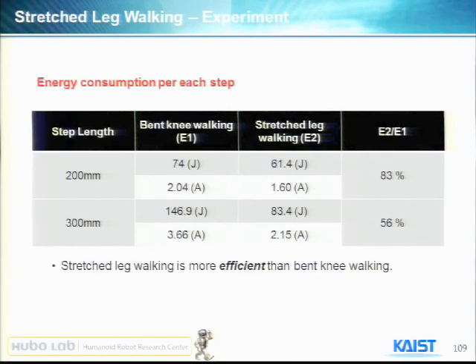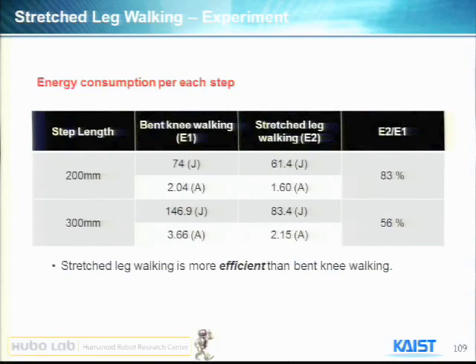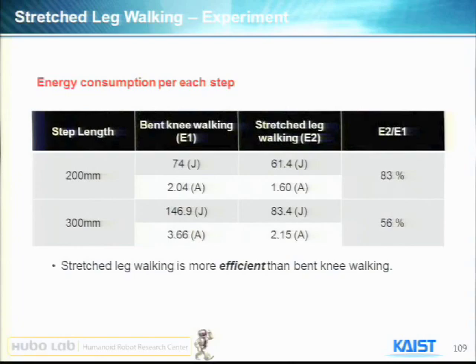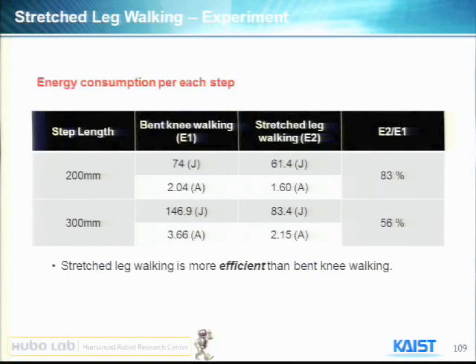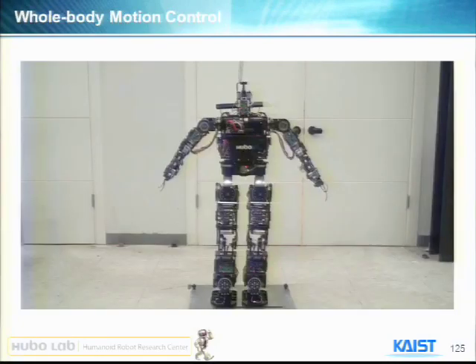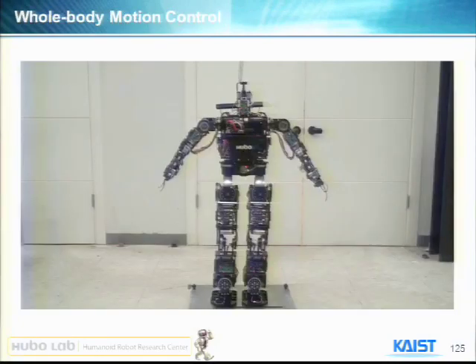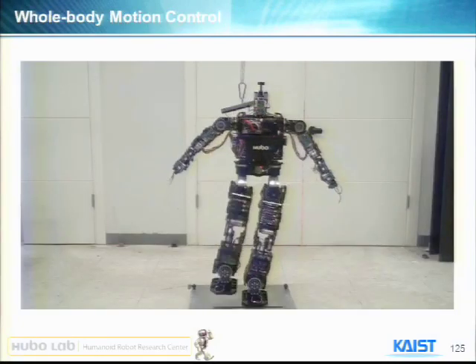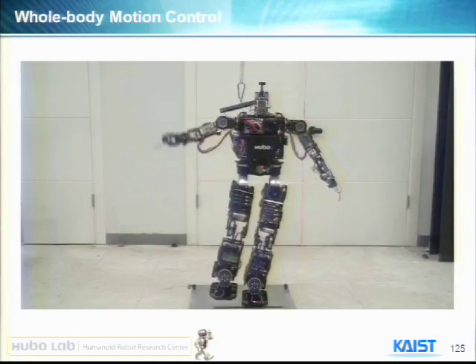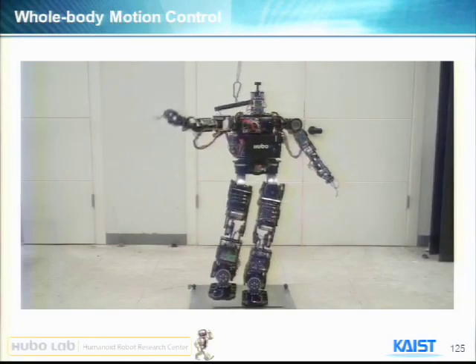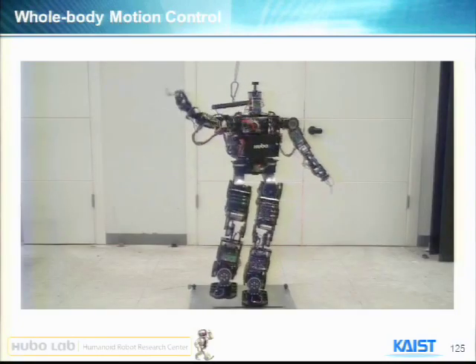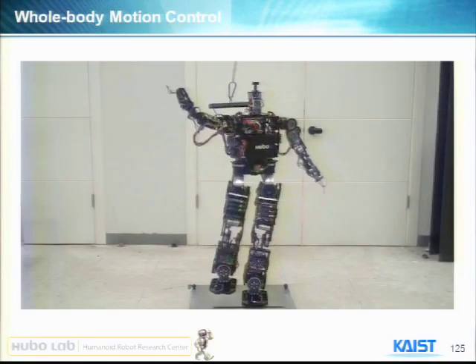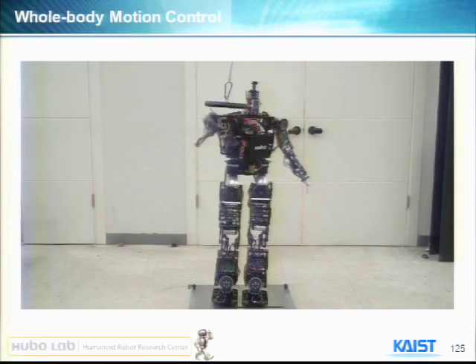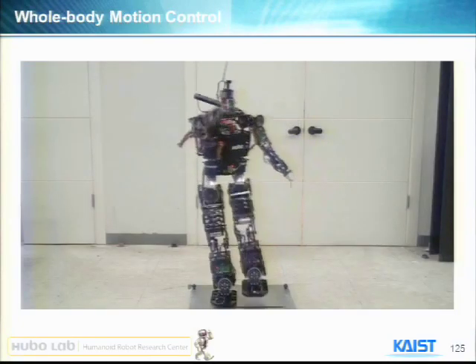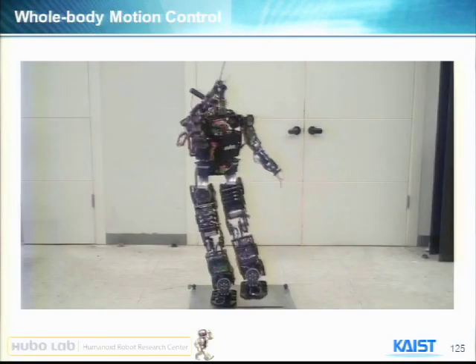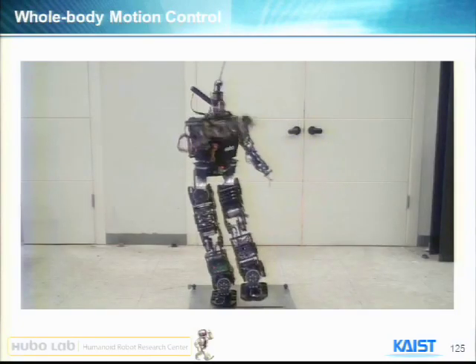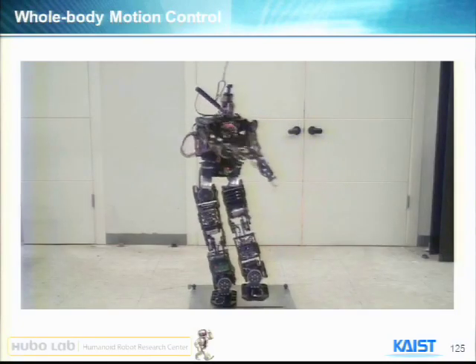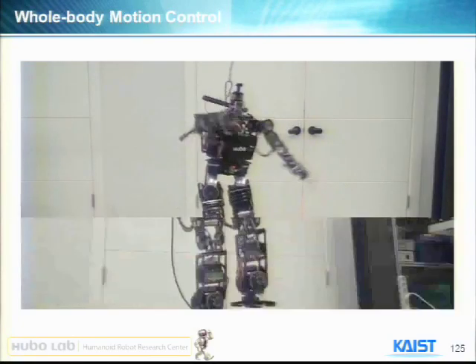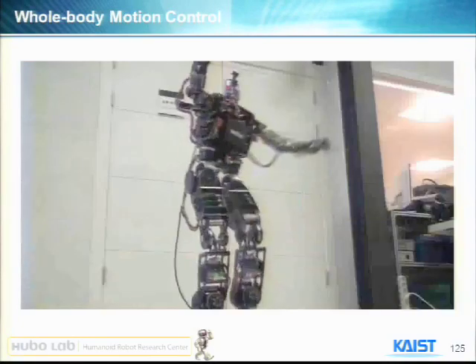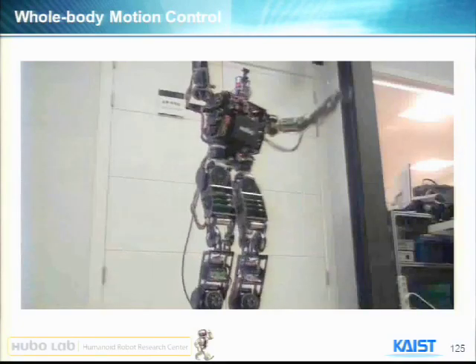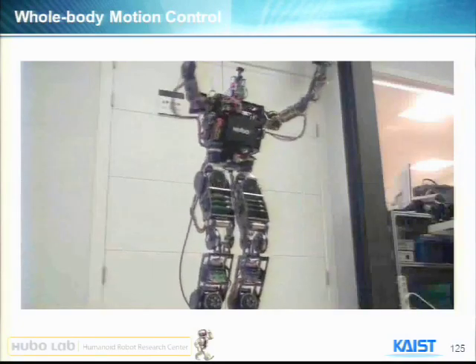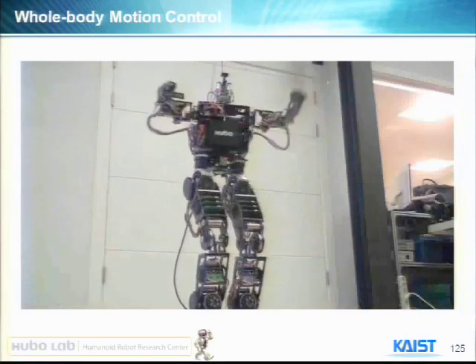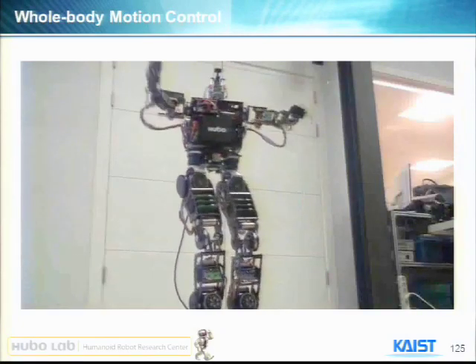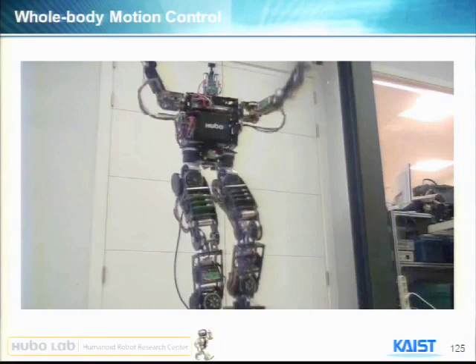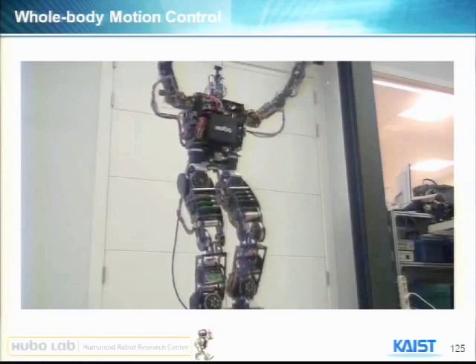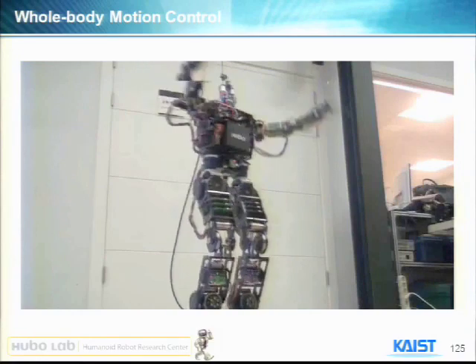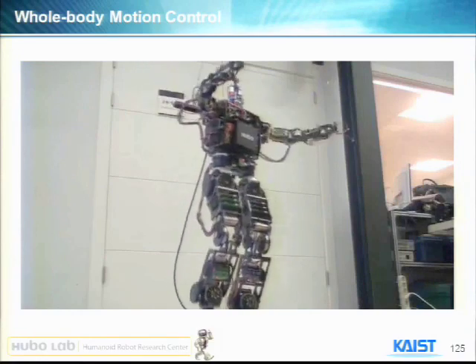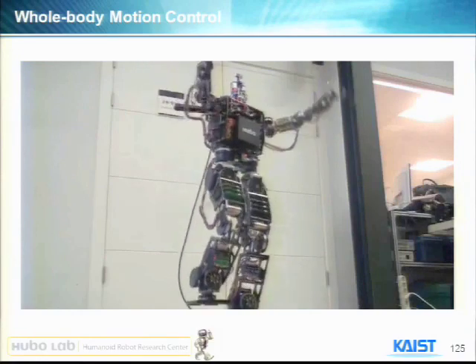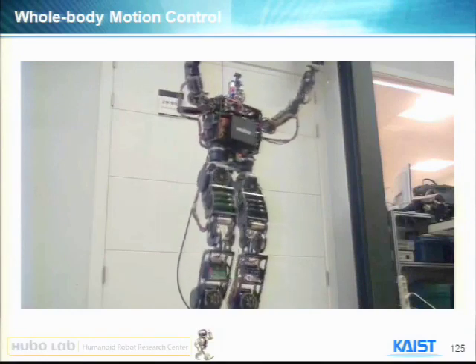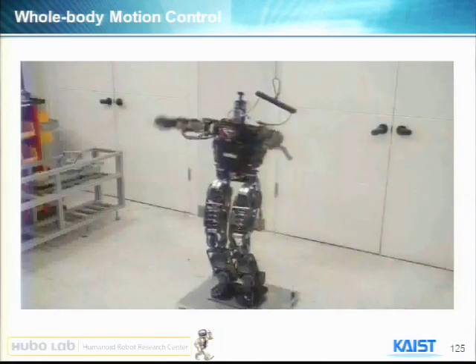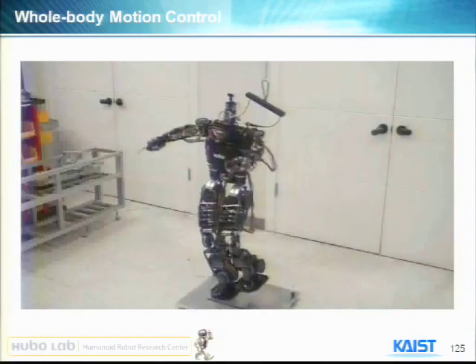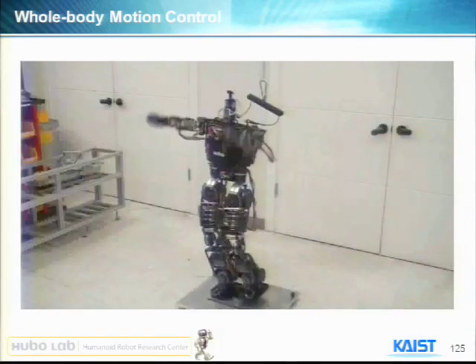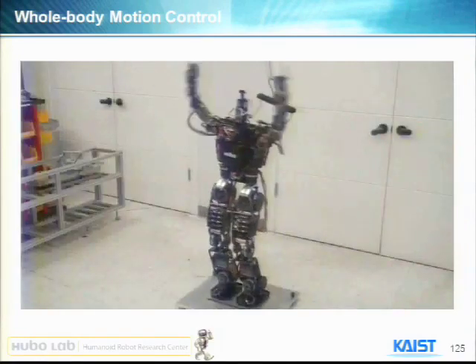His dancing motion is very wild, and still he keeps his stability.